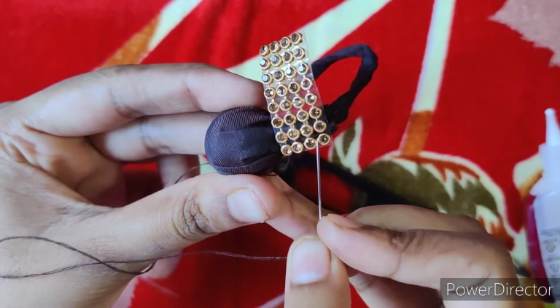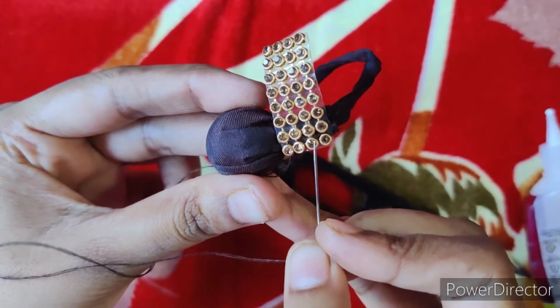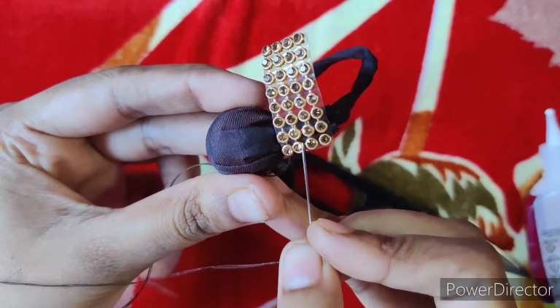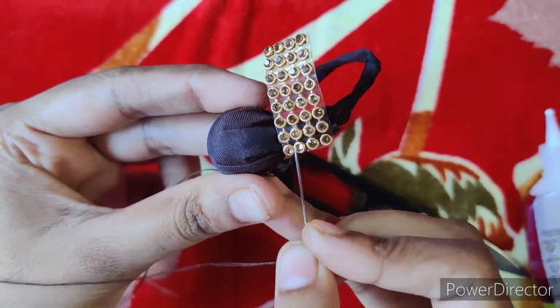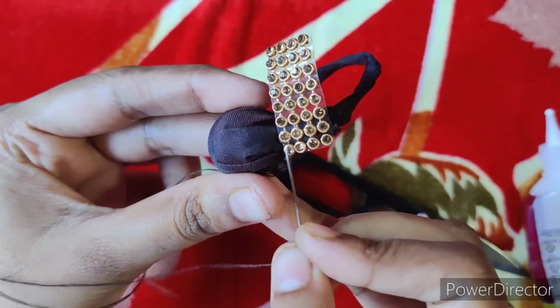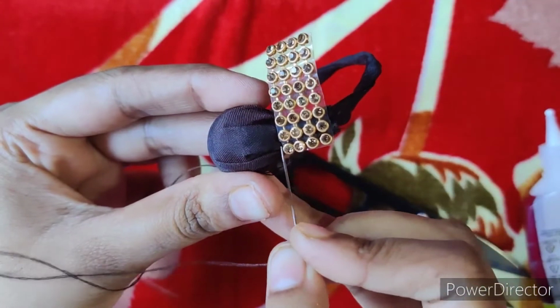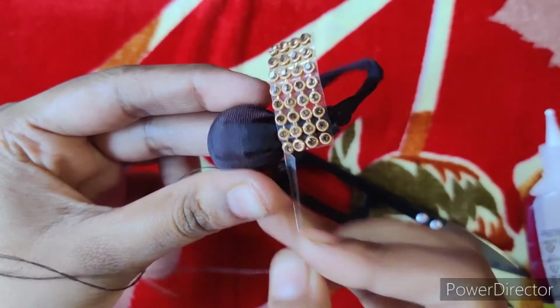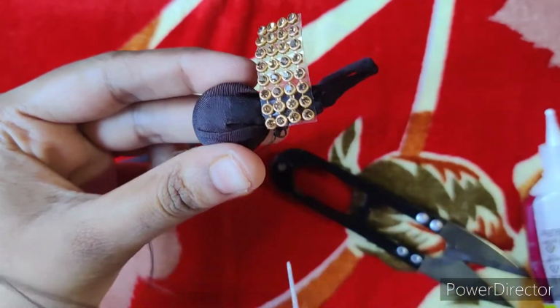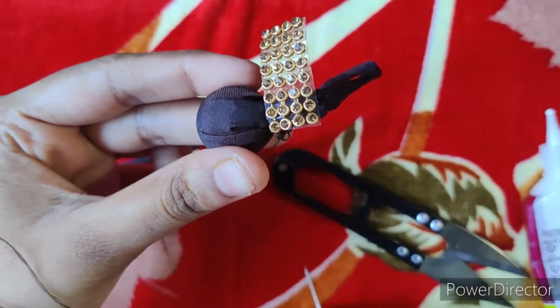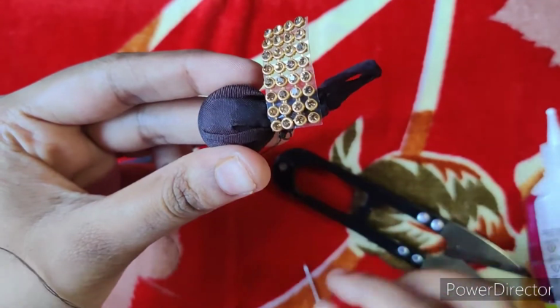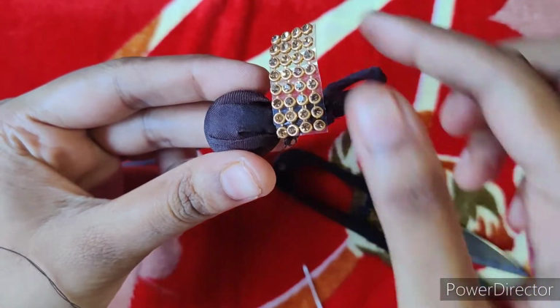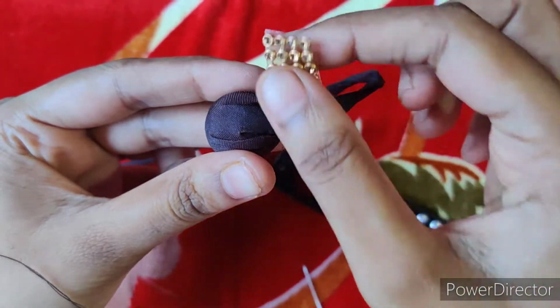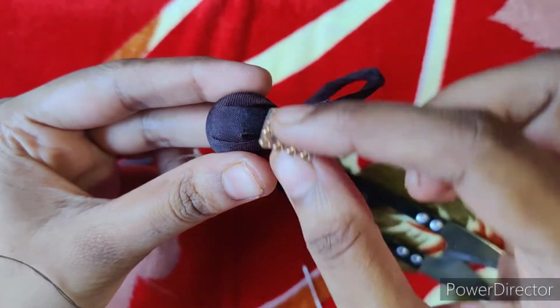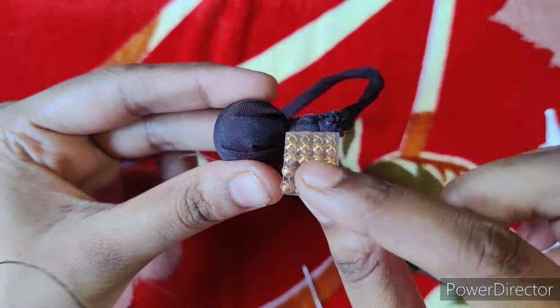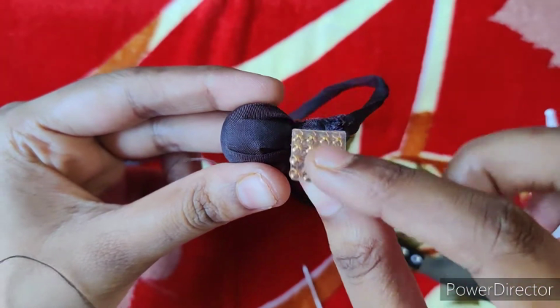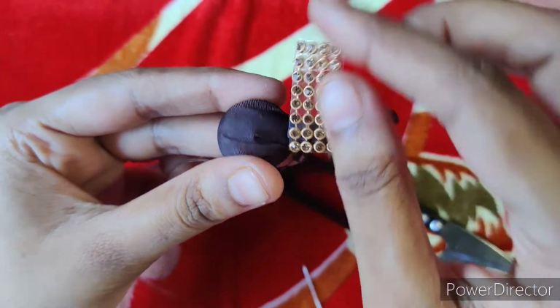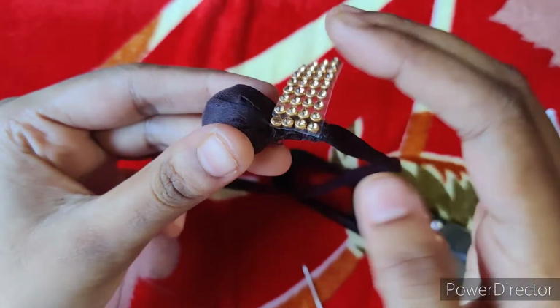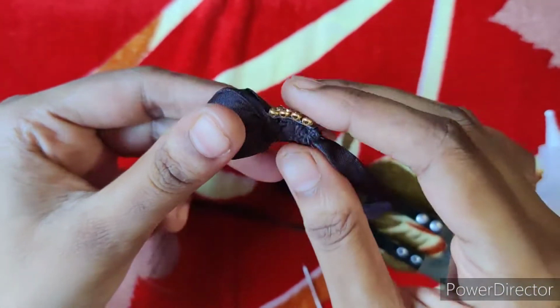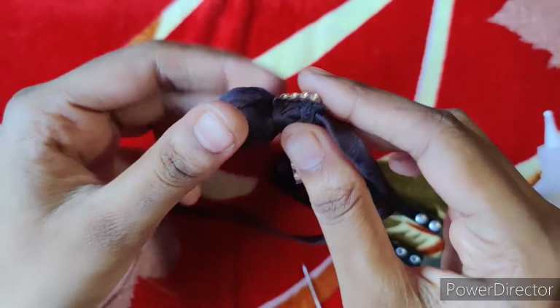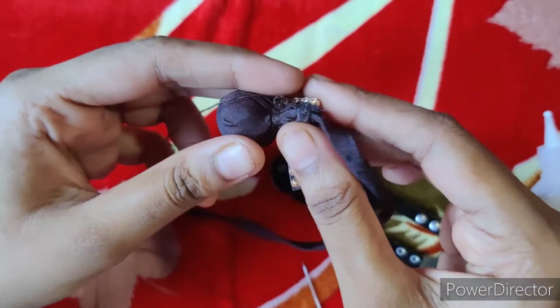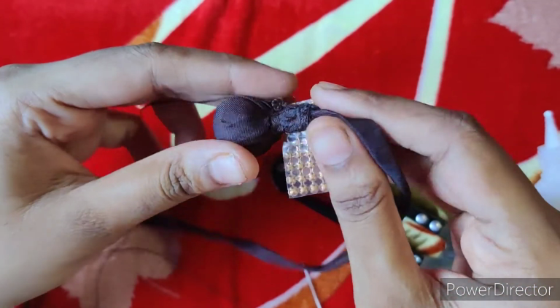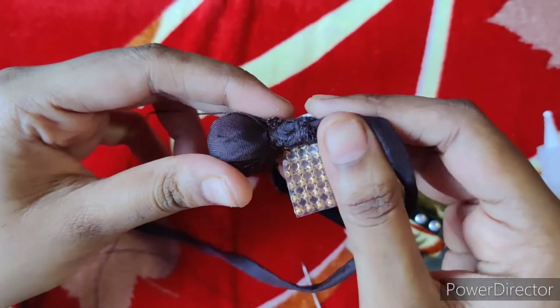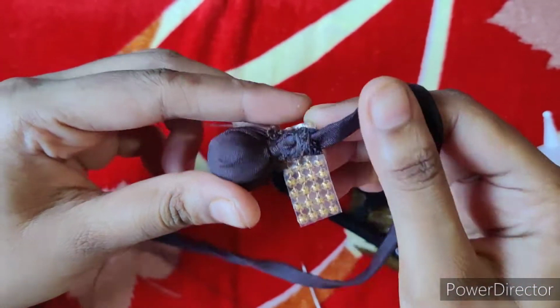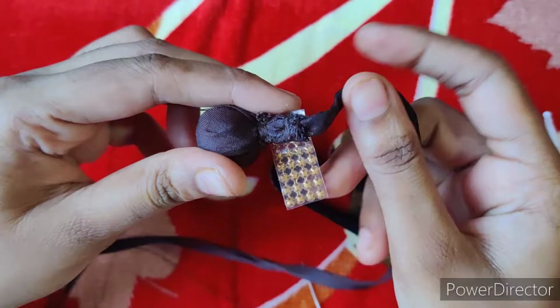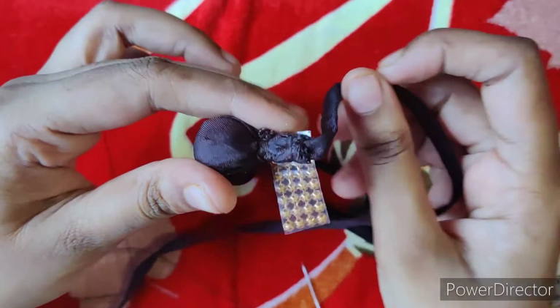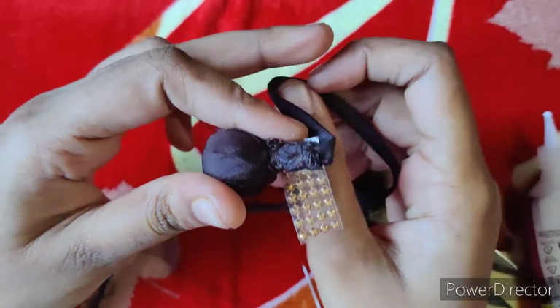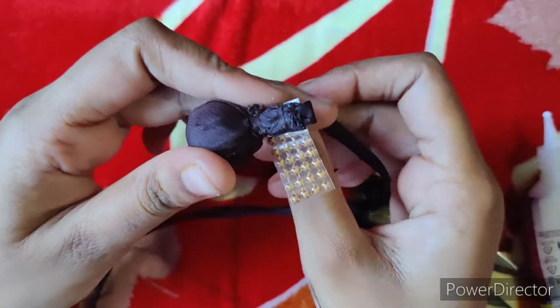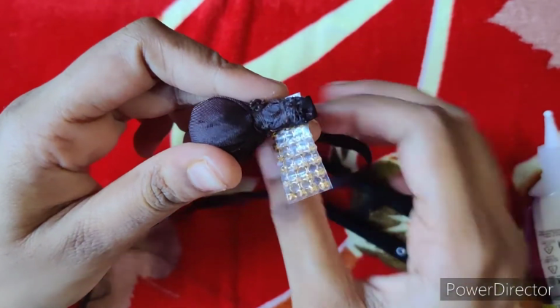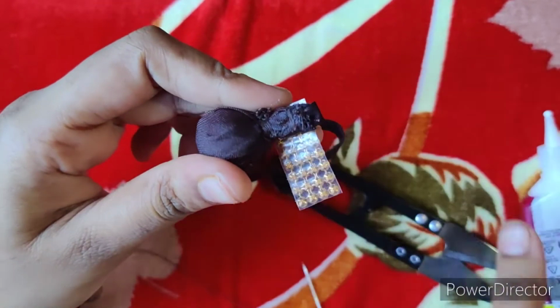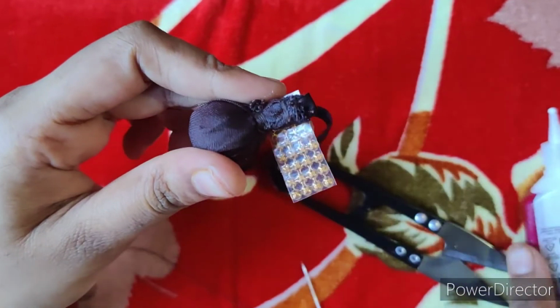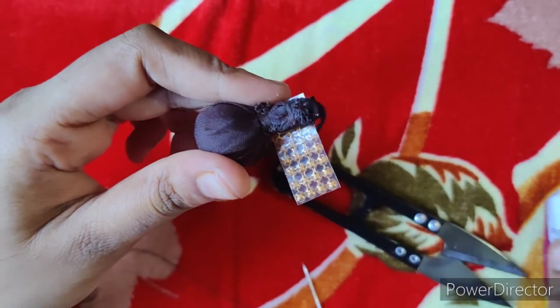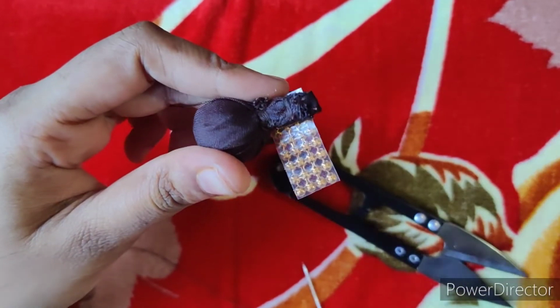Now we will stitch the first row. Now we will apply the fabric.